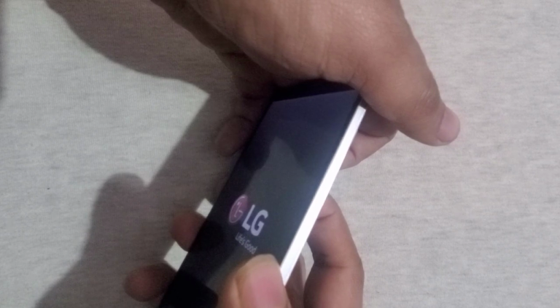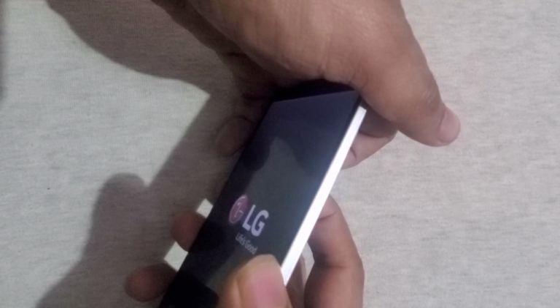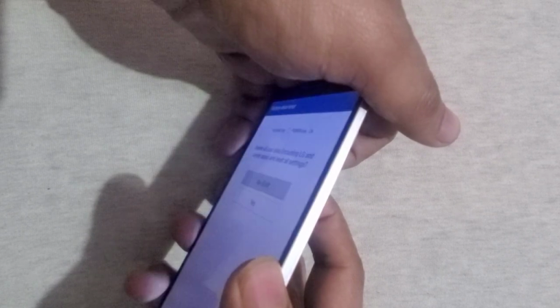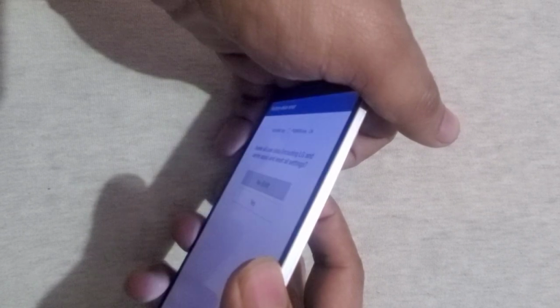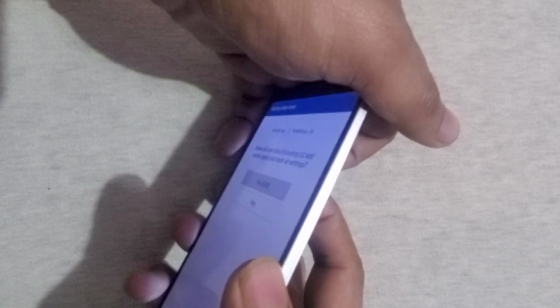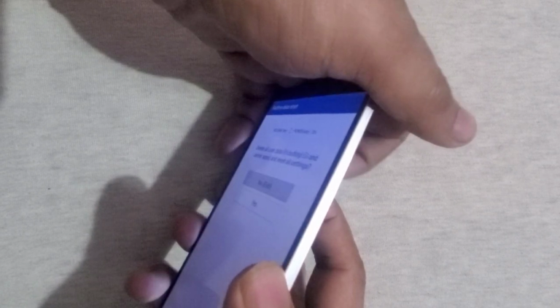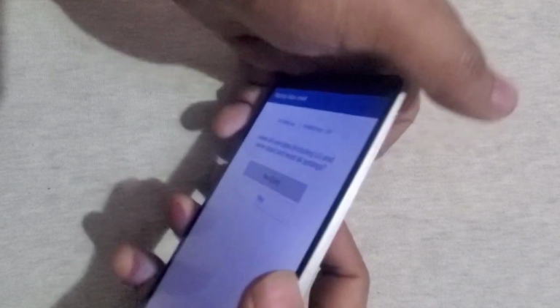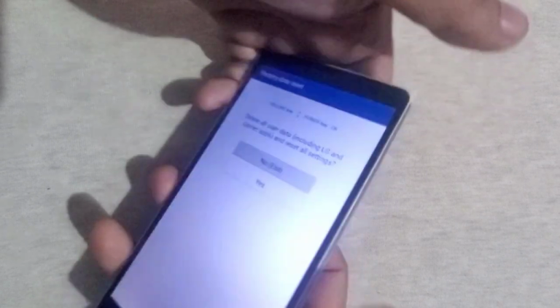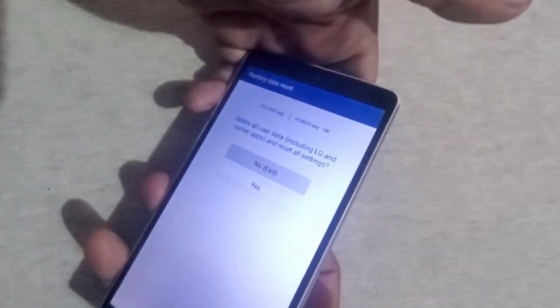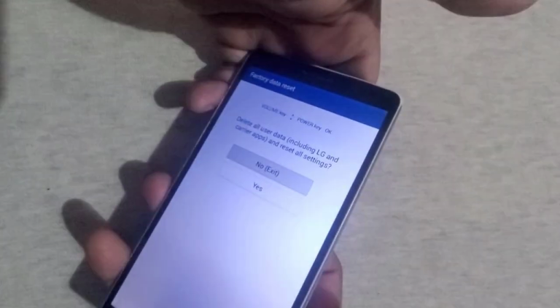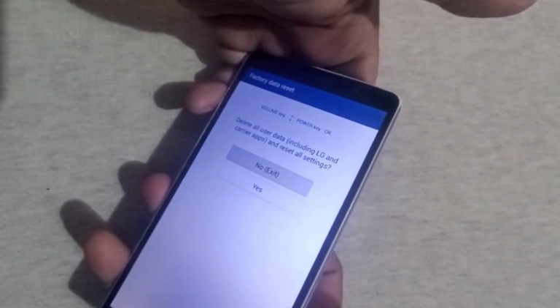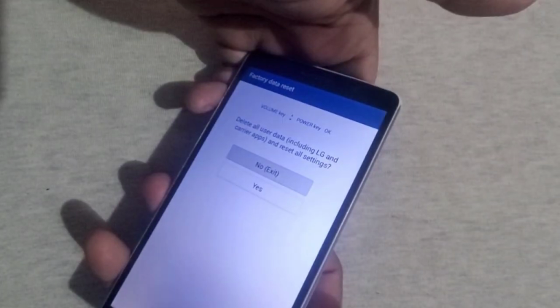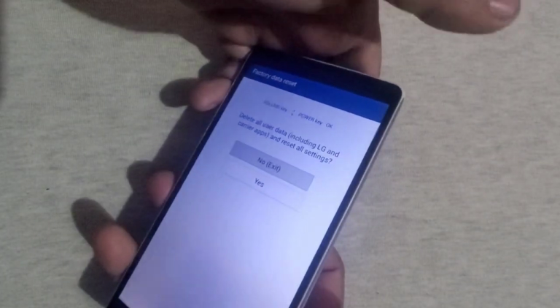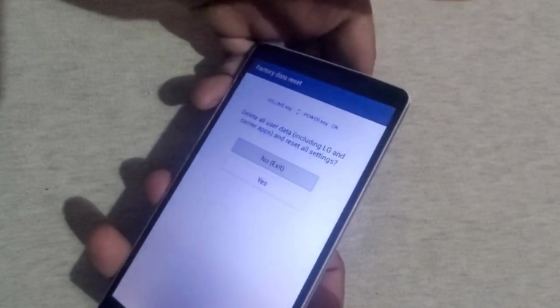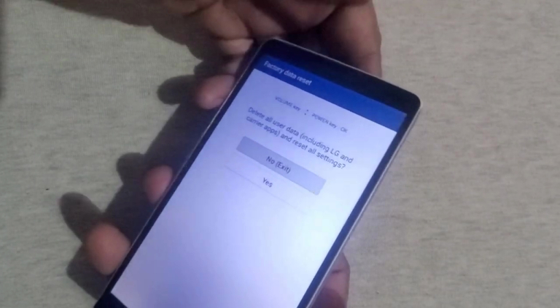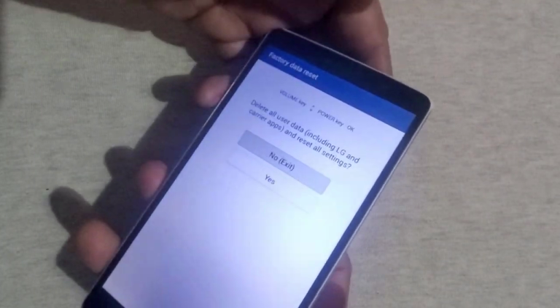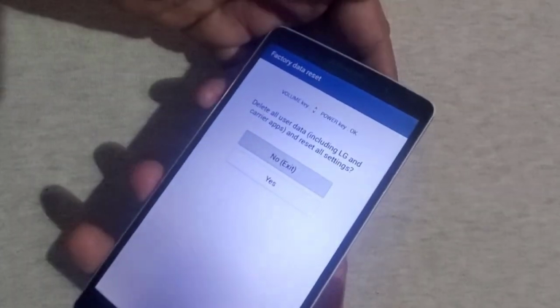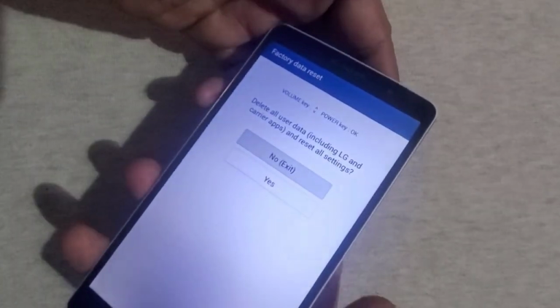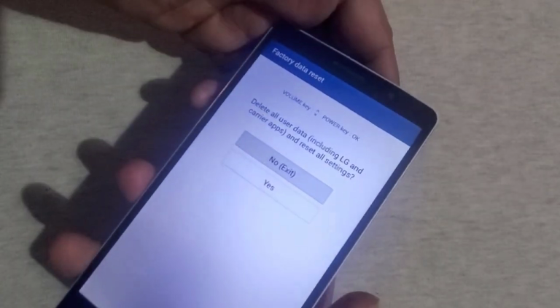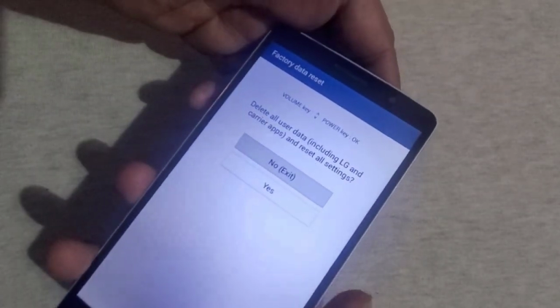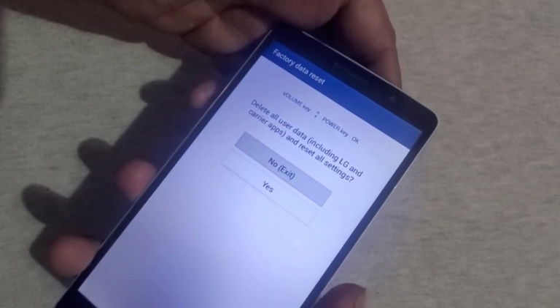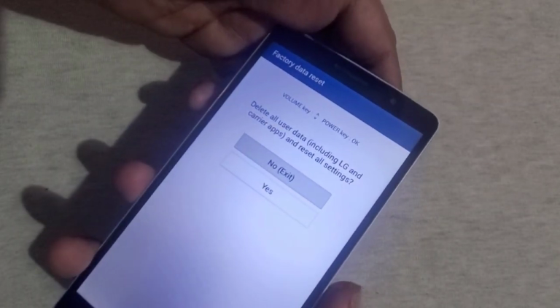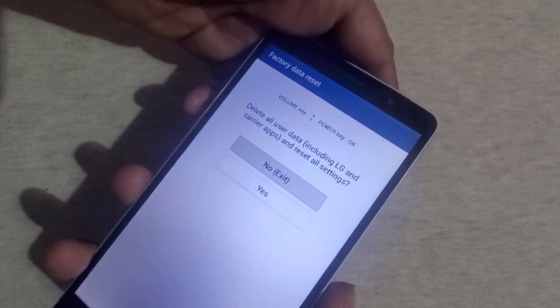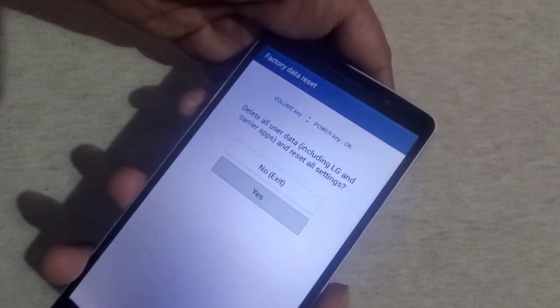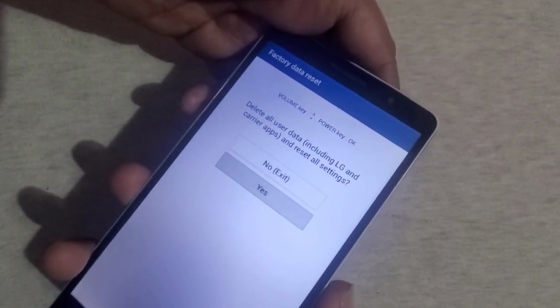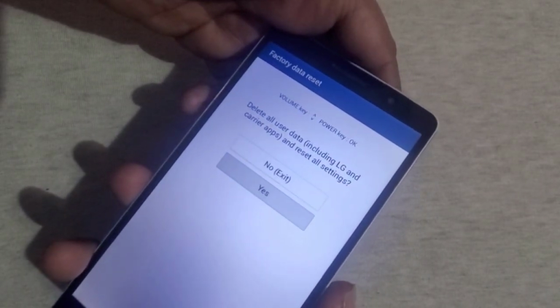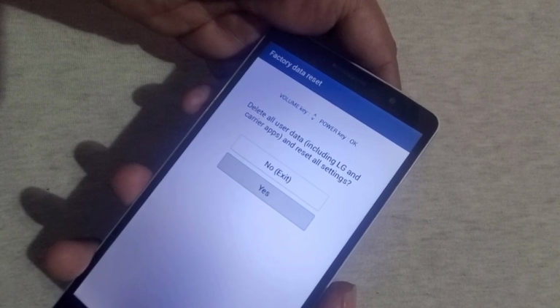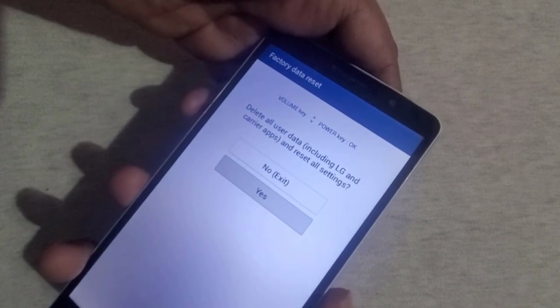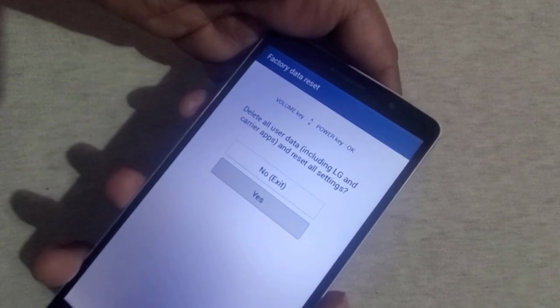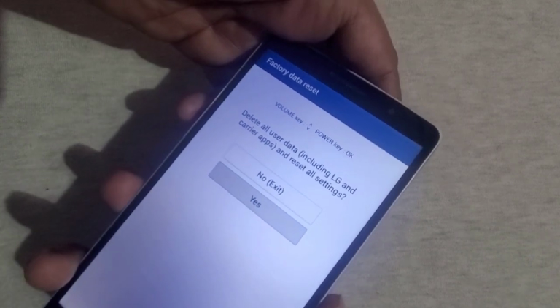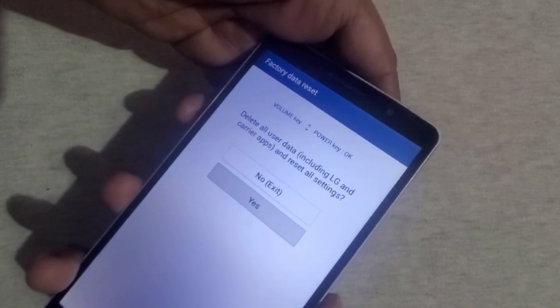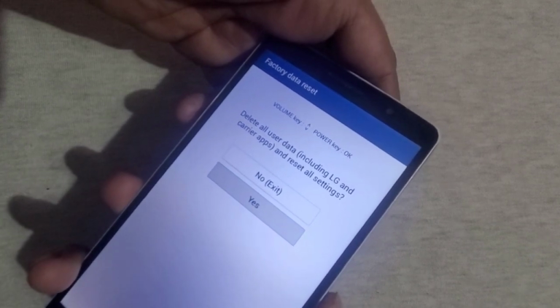If you want to learn how to bypass Google account lock, I will leave a link somewhere in the description box.